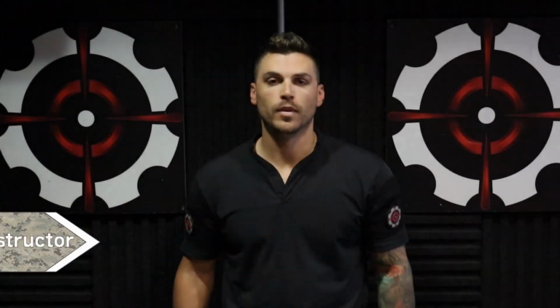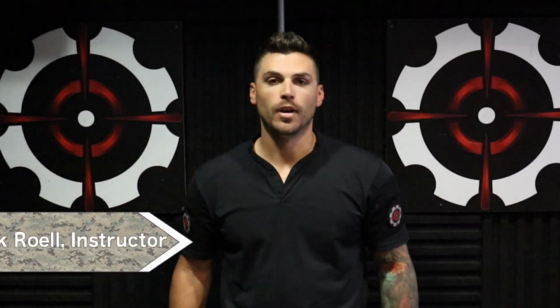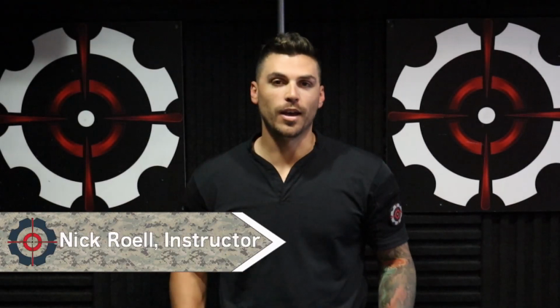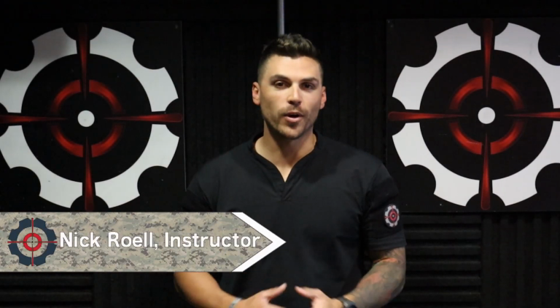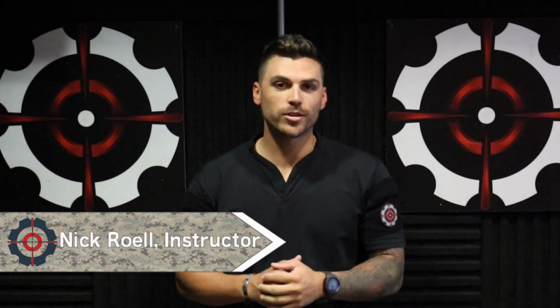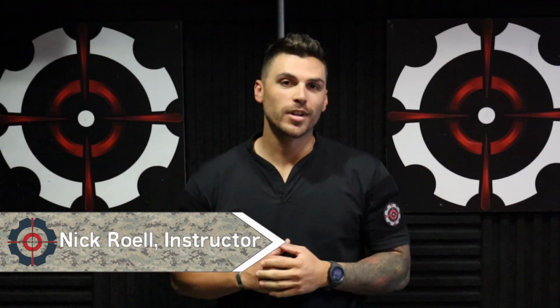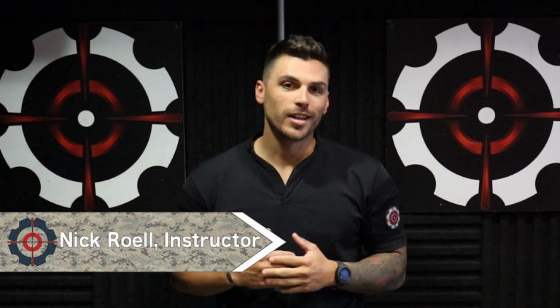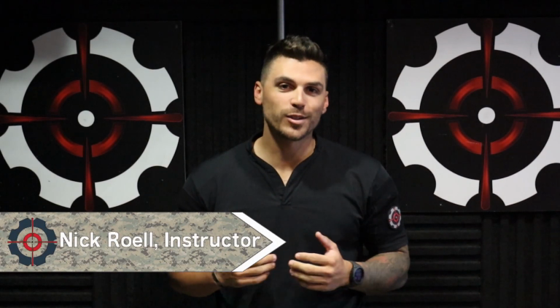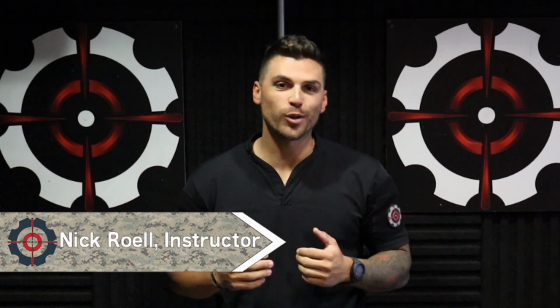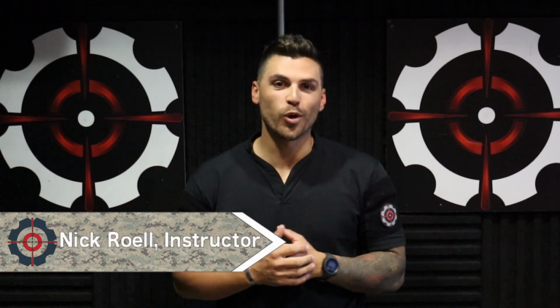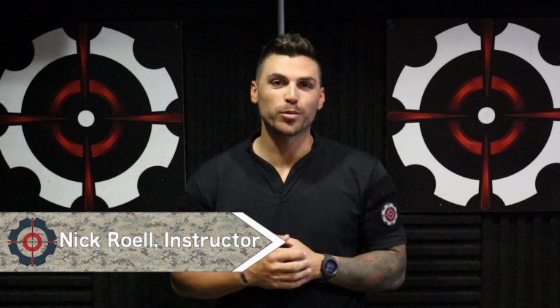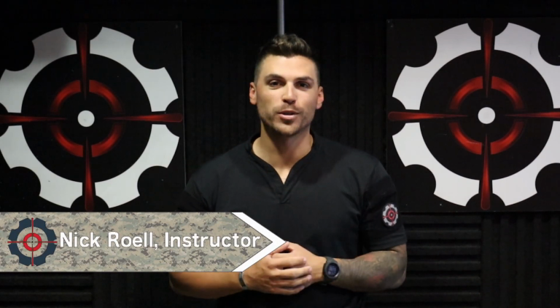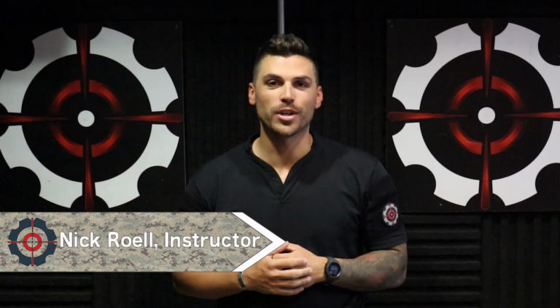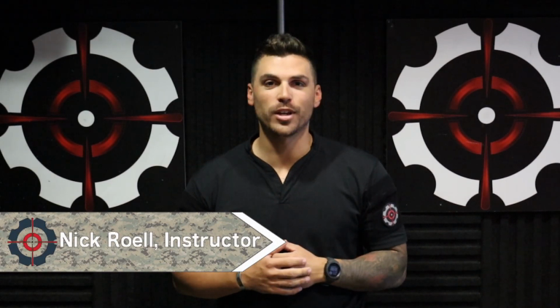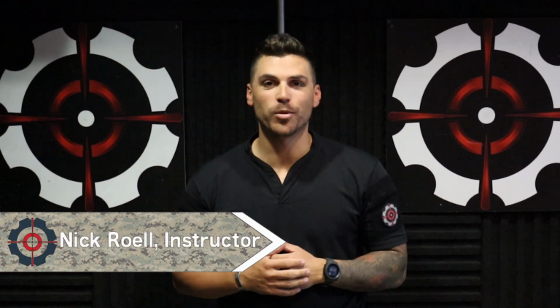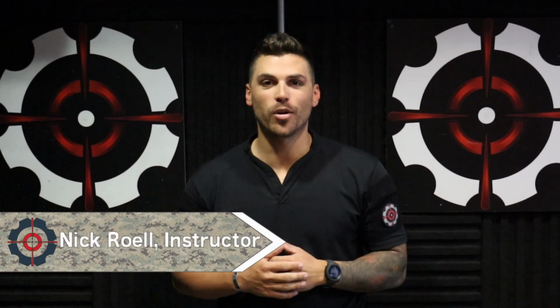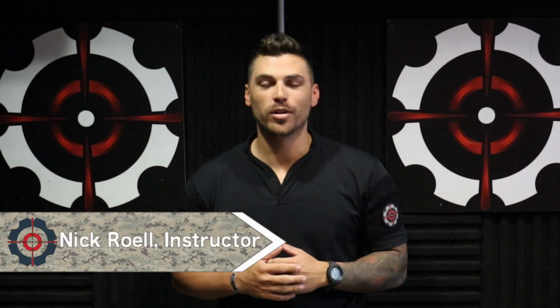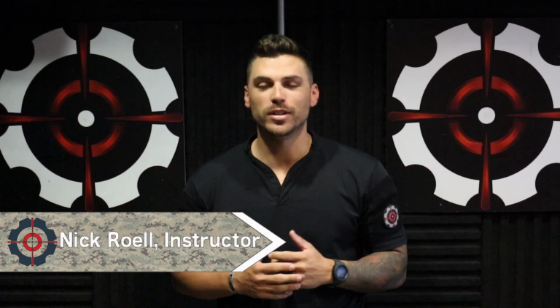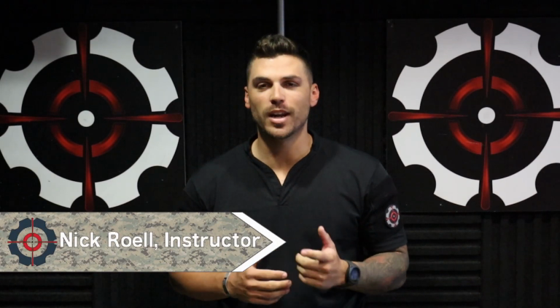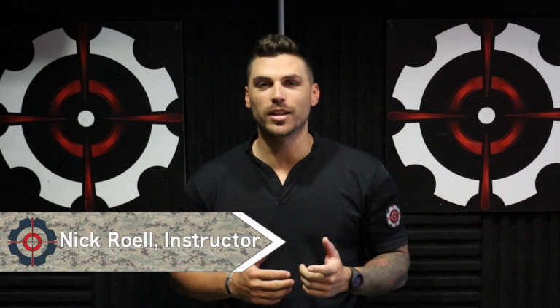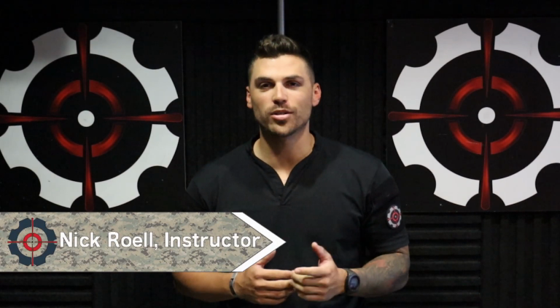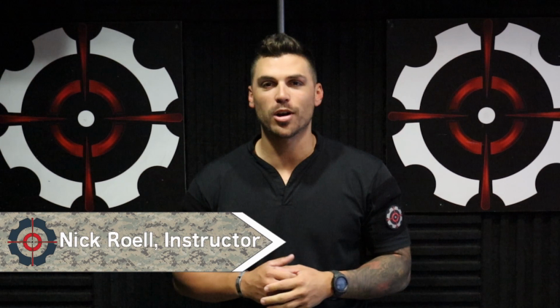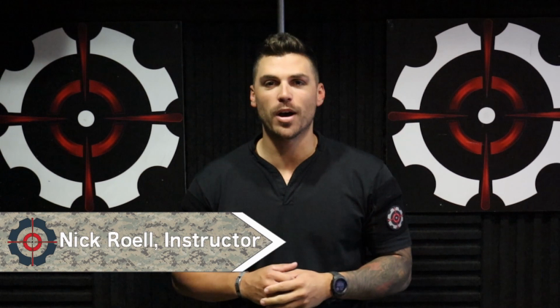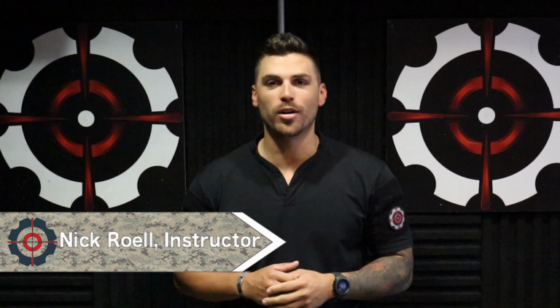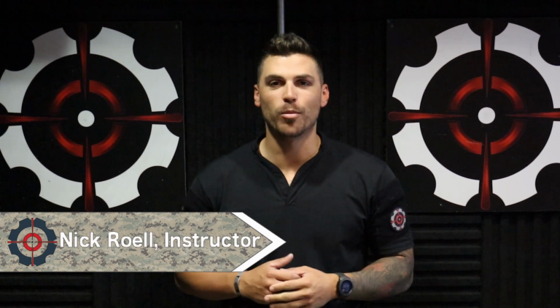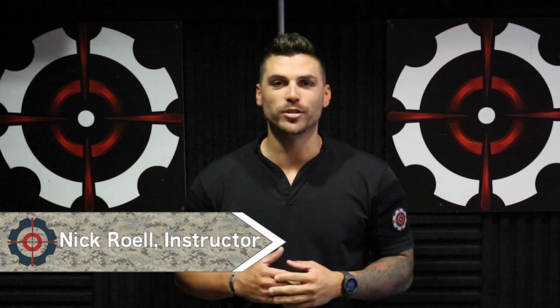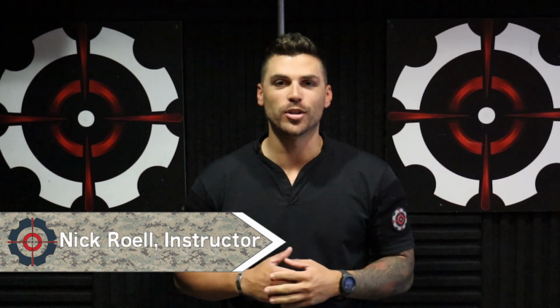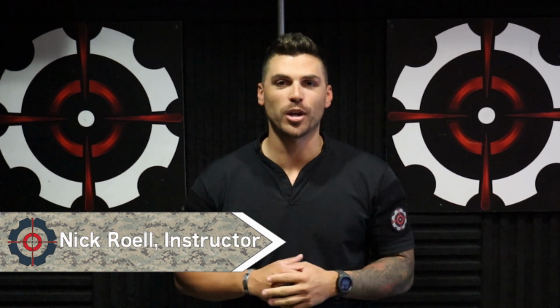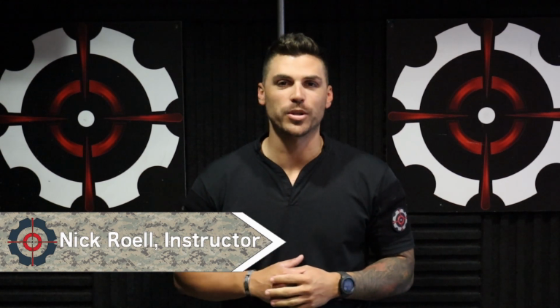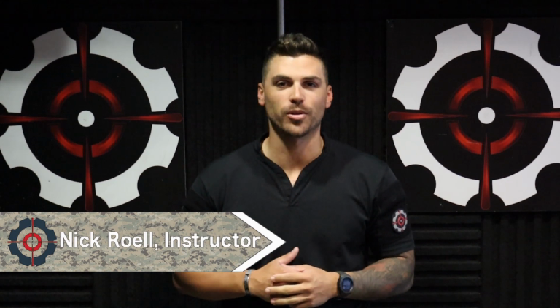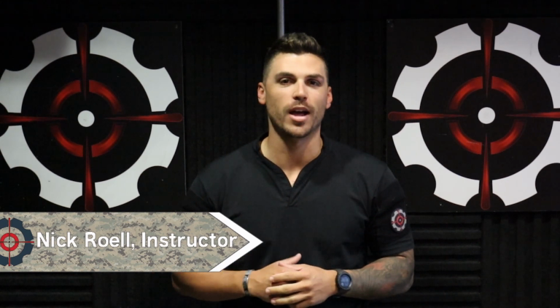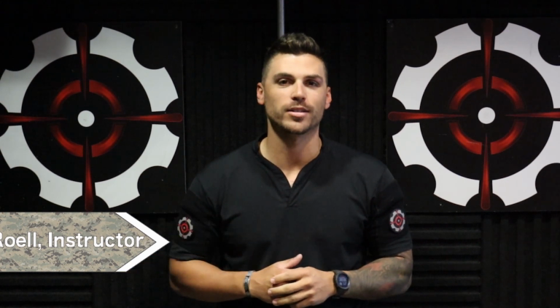Hey folks, it's Nick Roel from Shoot Center Cape Coral, and today let's talk about our multi-target pistol class.